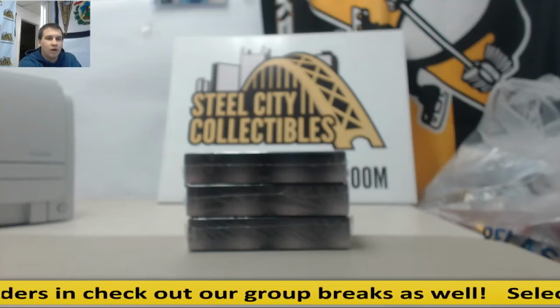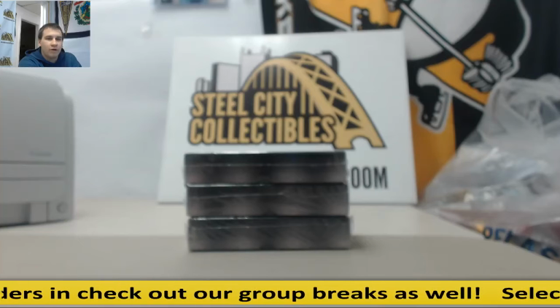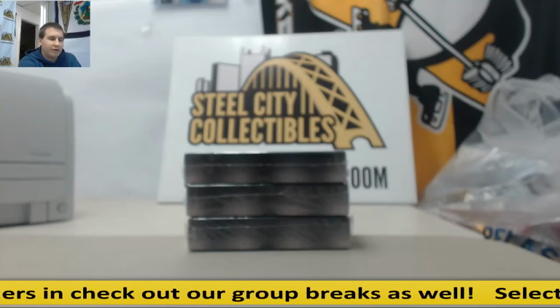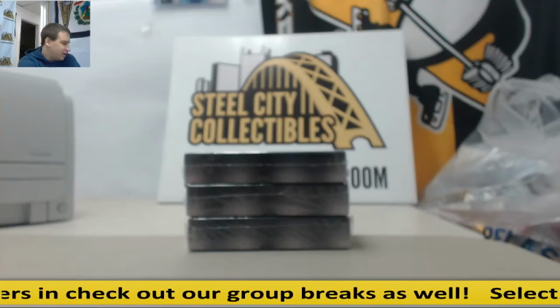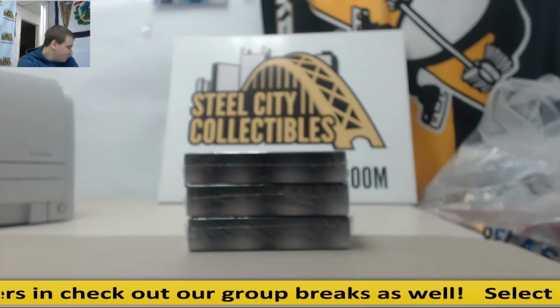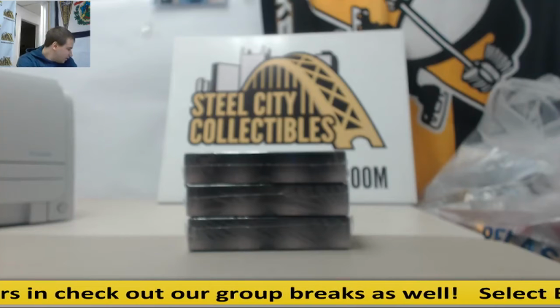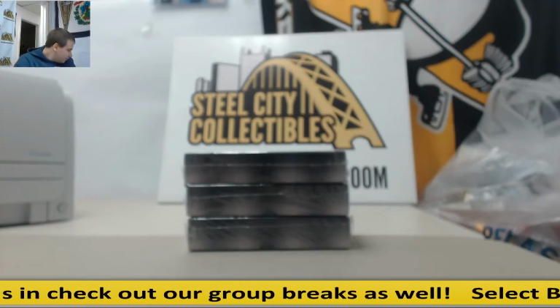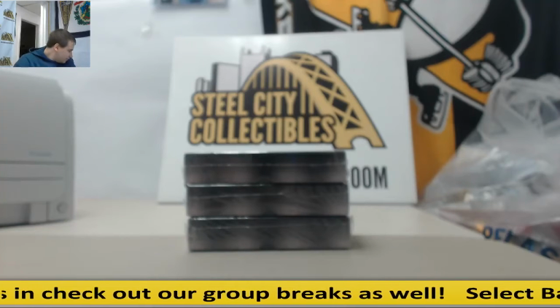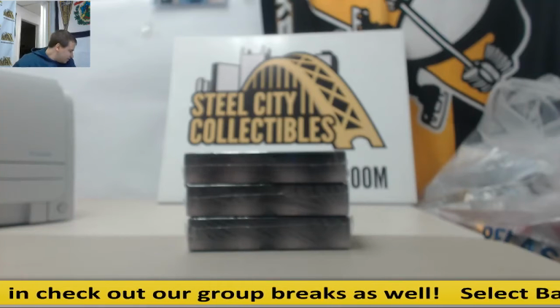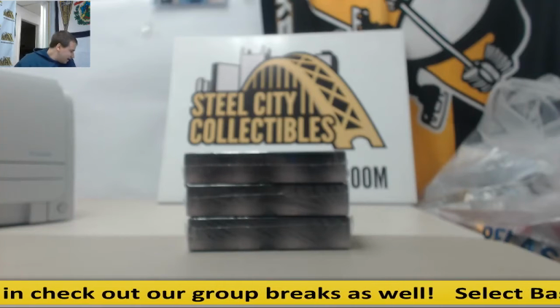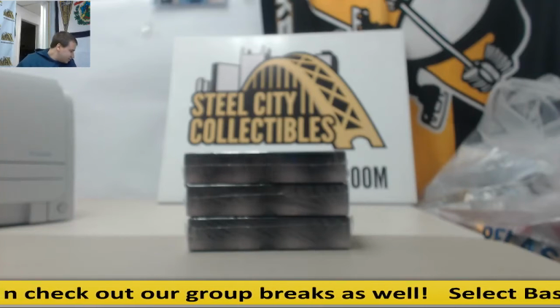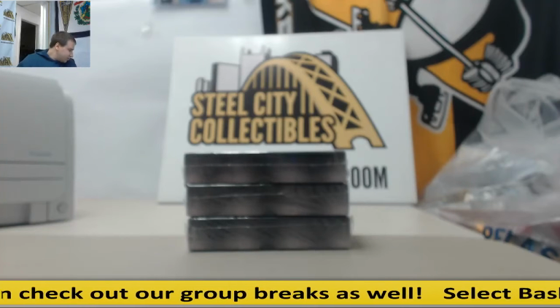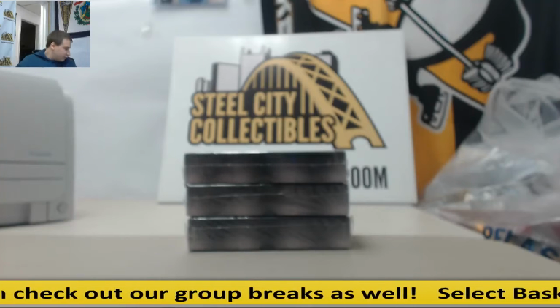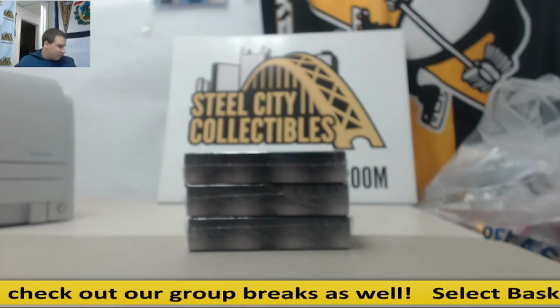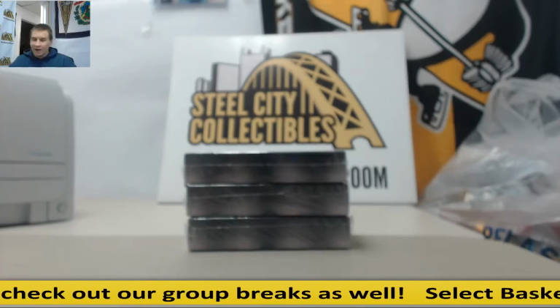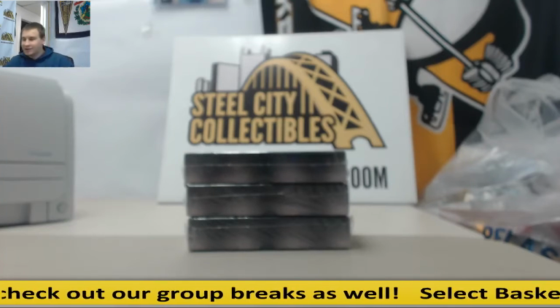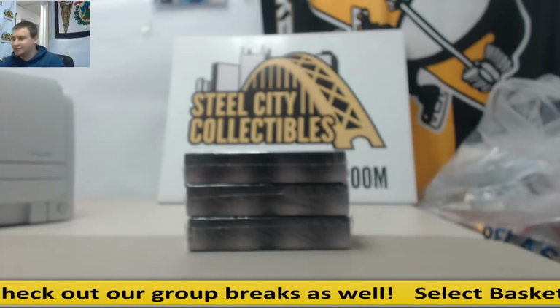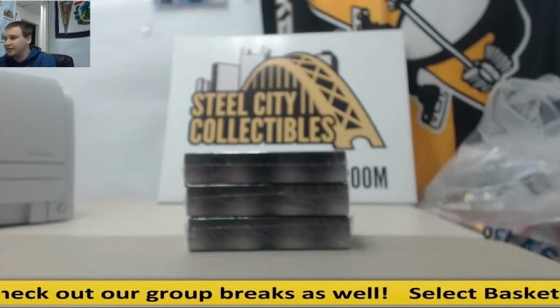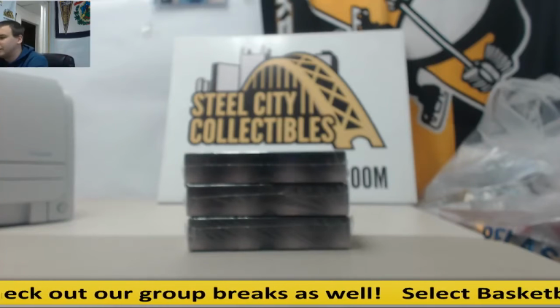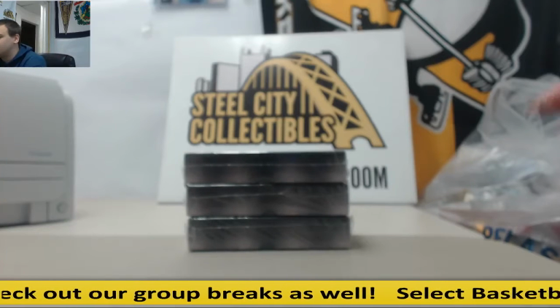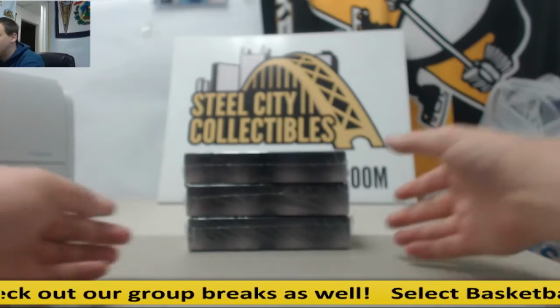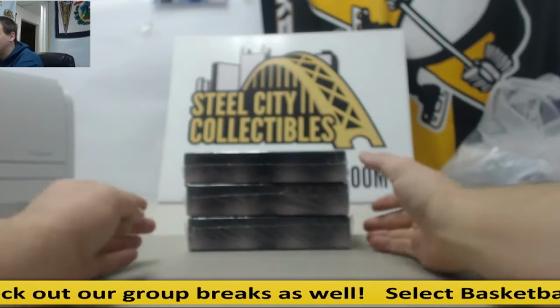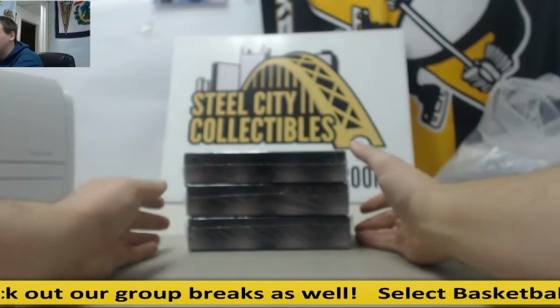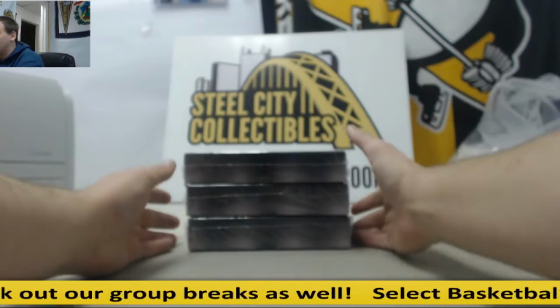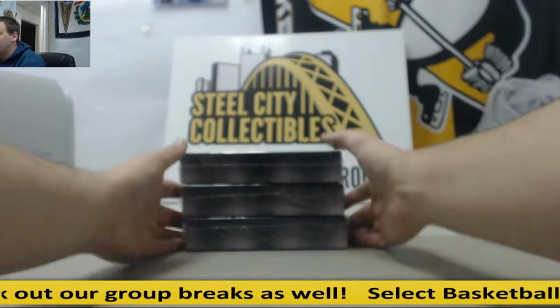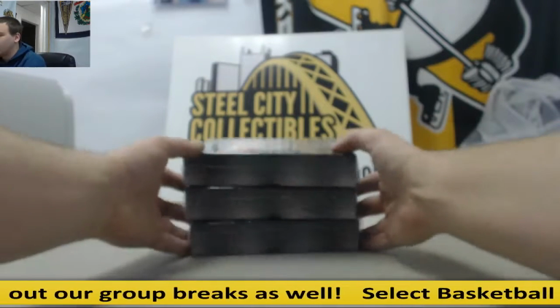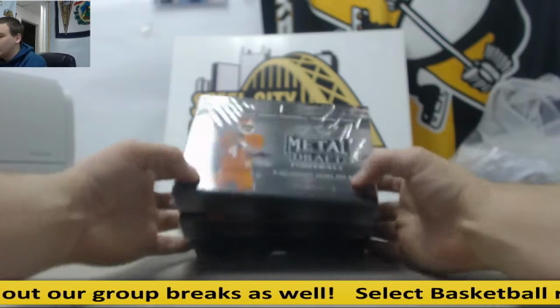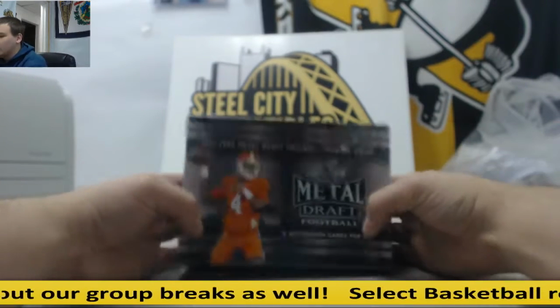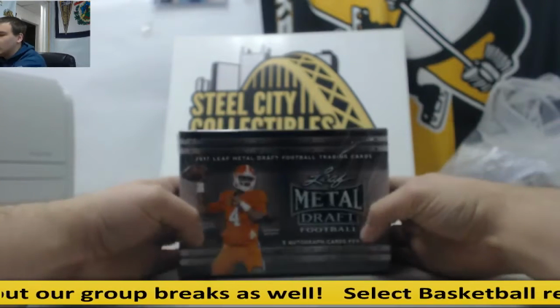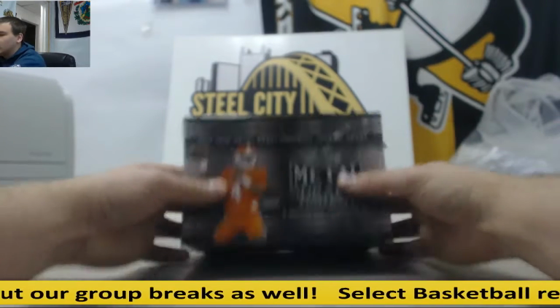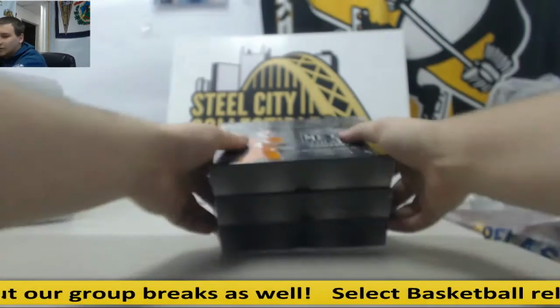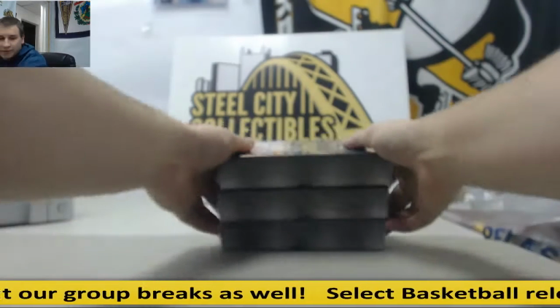Alright, we've got a live break here for Zach. He's going to try three more boxes of Leaf Metal Draft Football. Good luck, buddy.